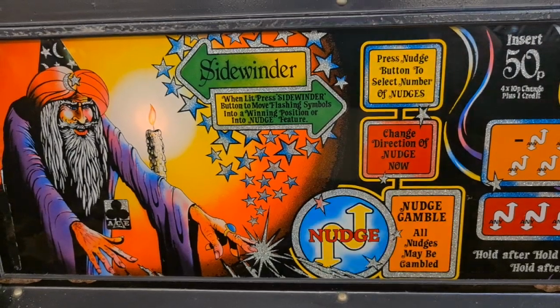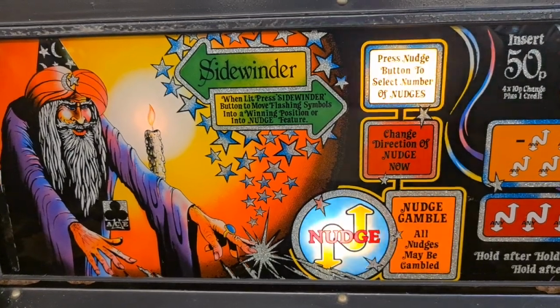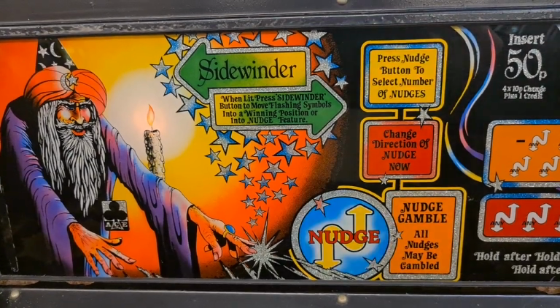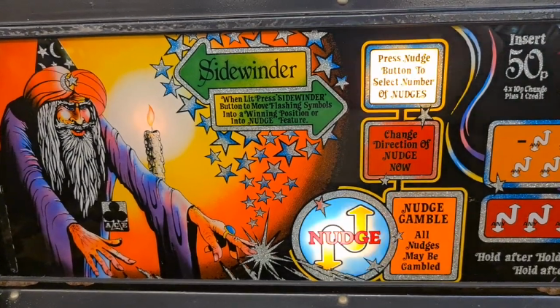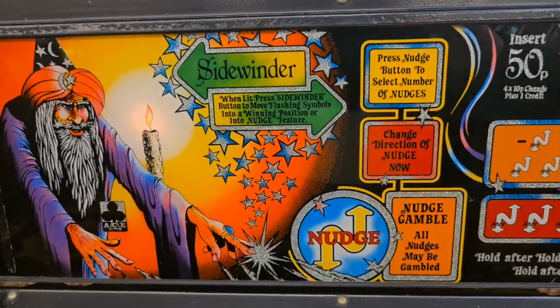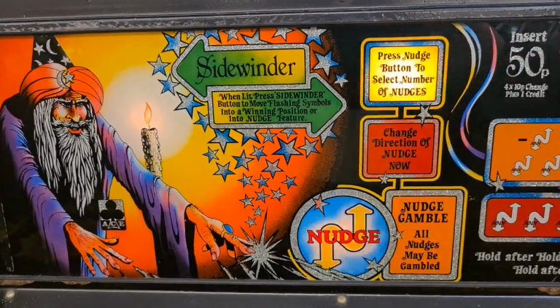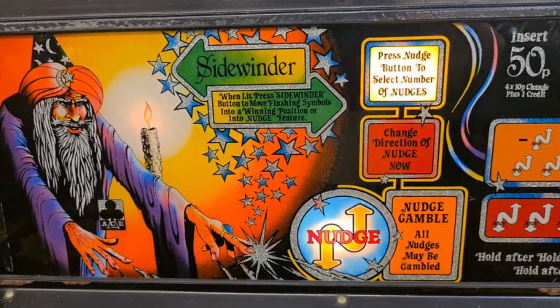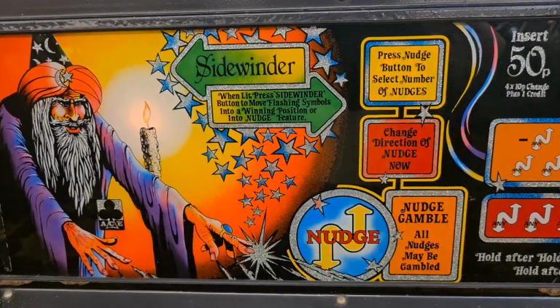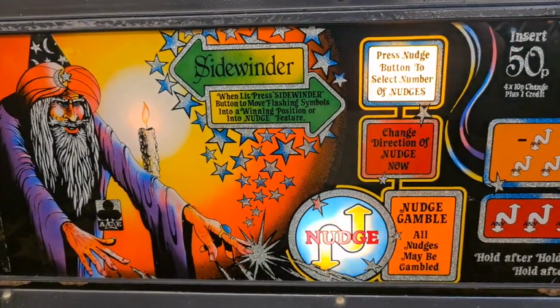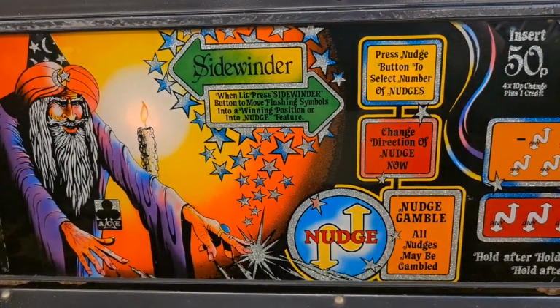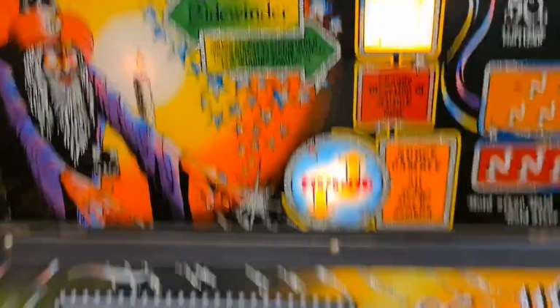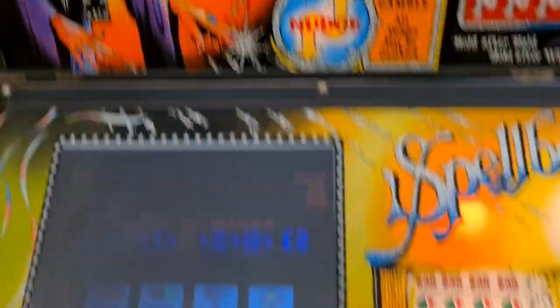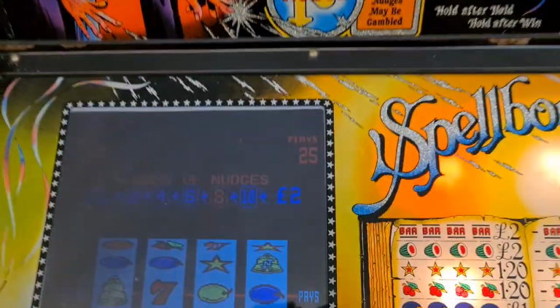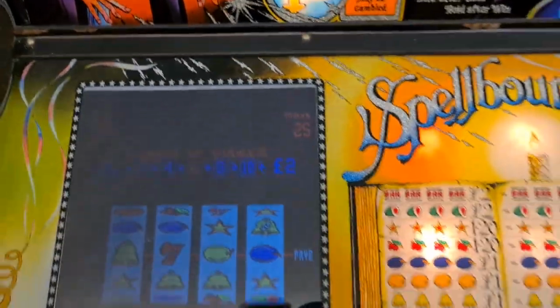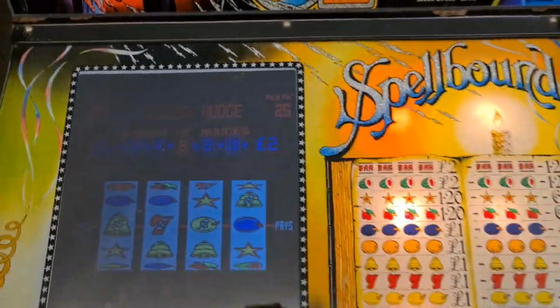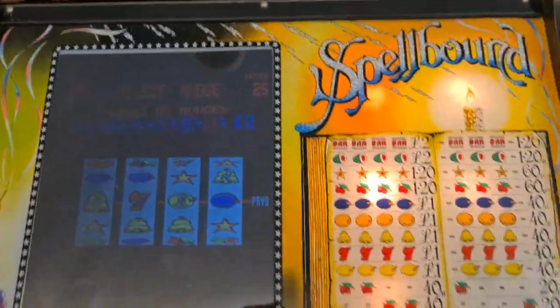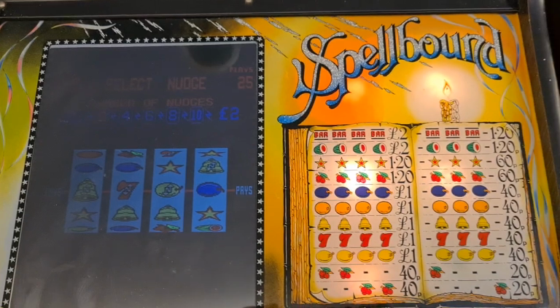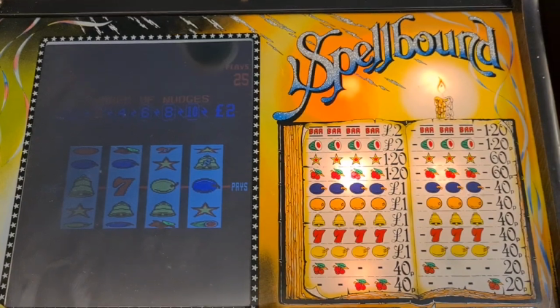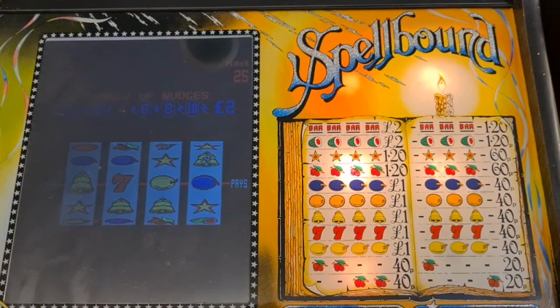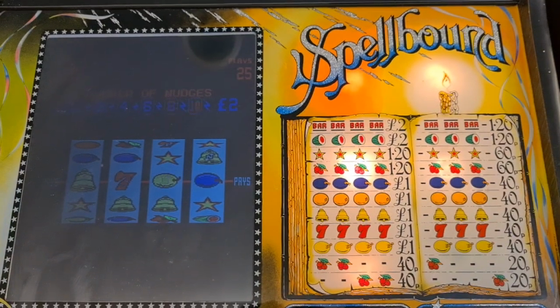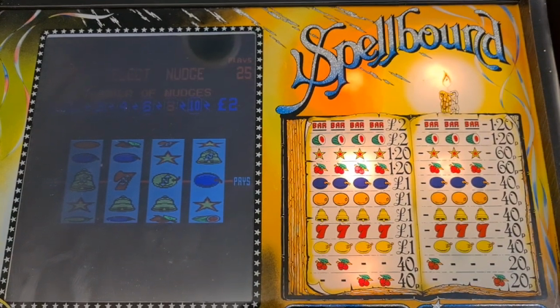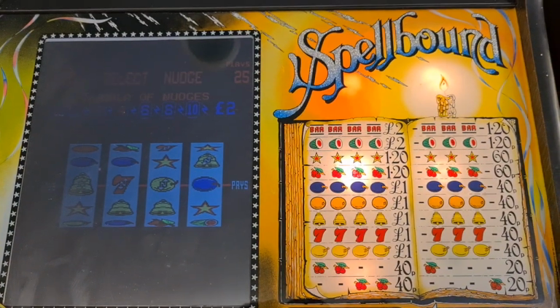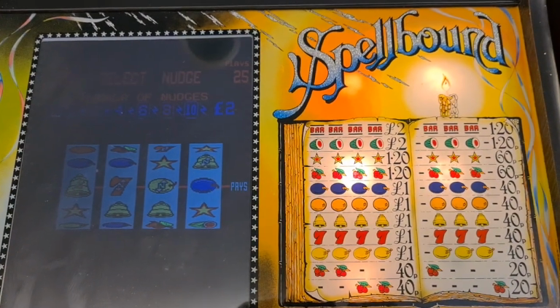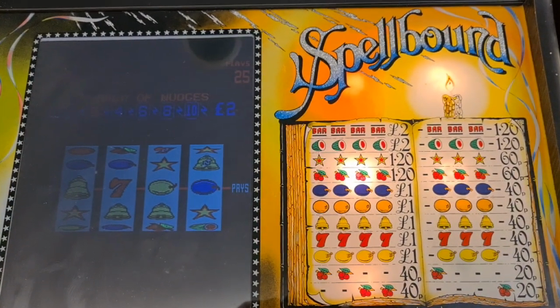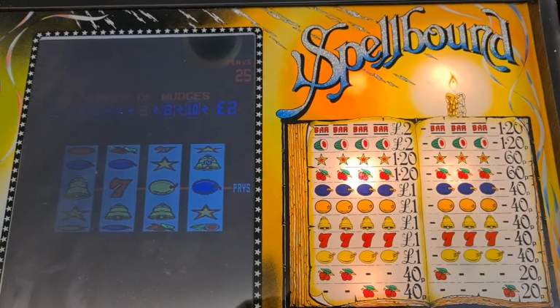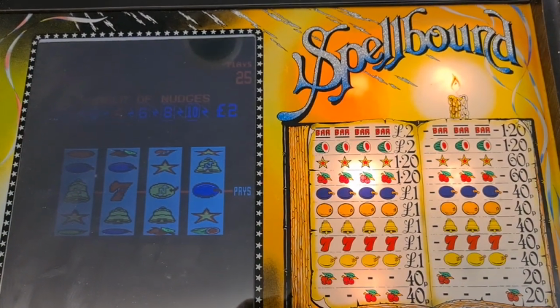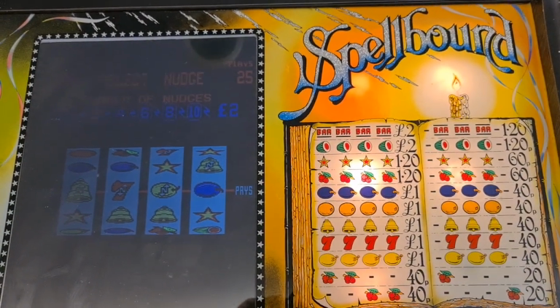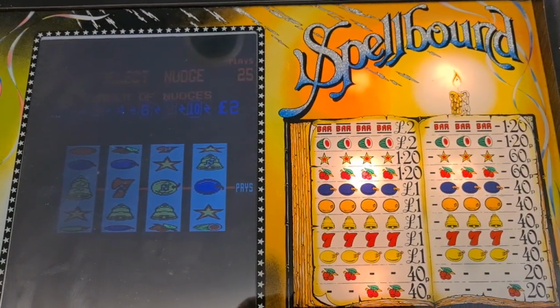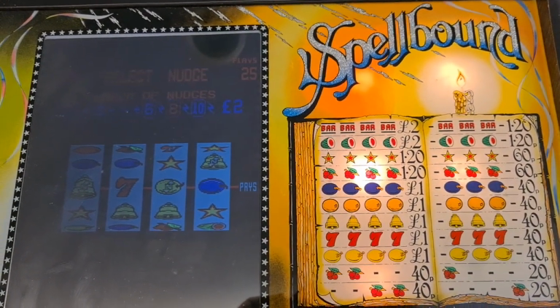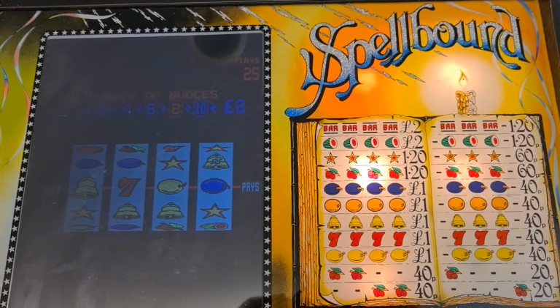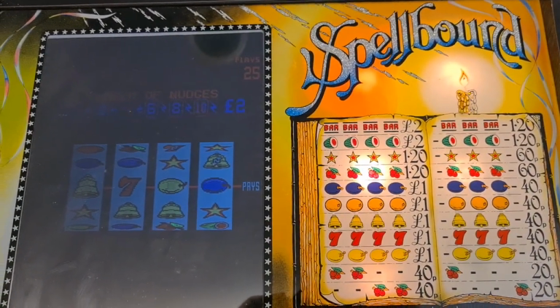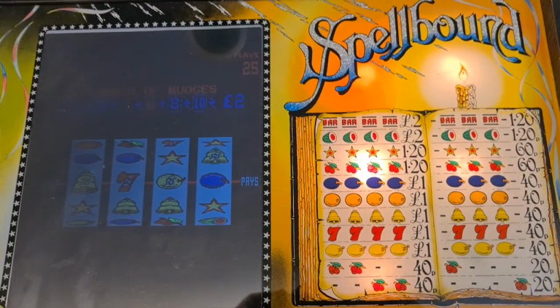Guess who we are playing? Spellbound. We've had Sidewinder this week and now we've got Spellbound.